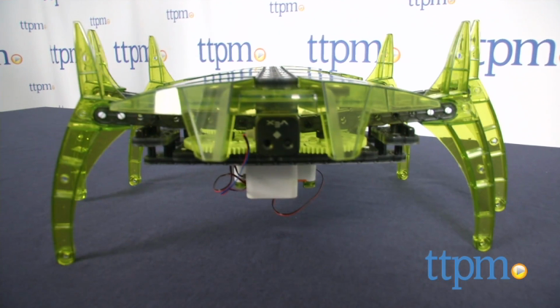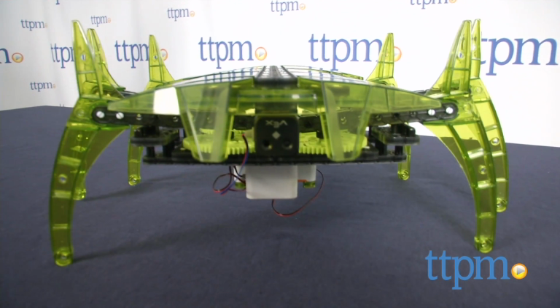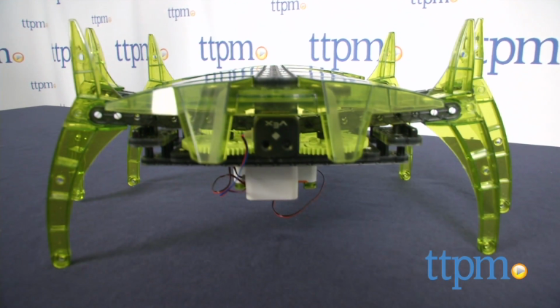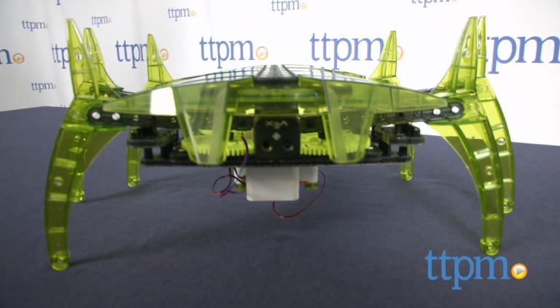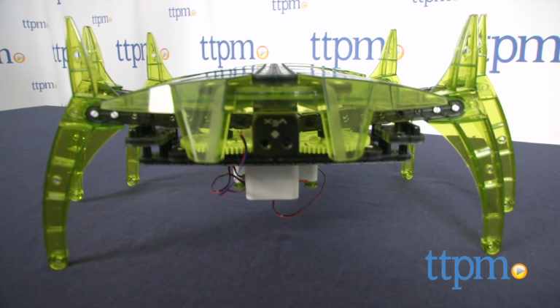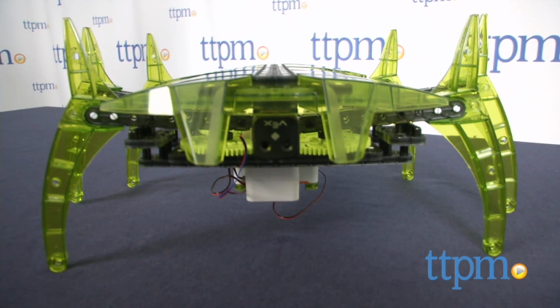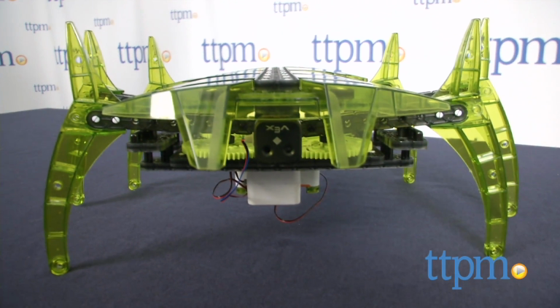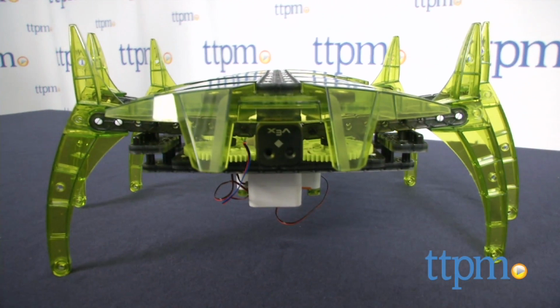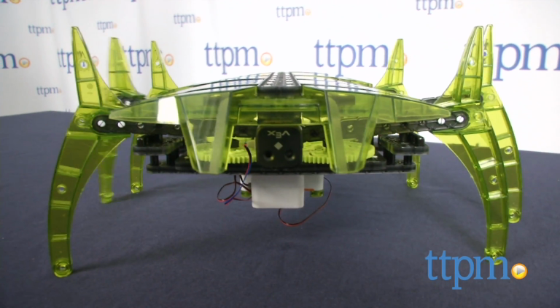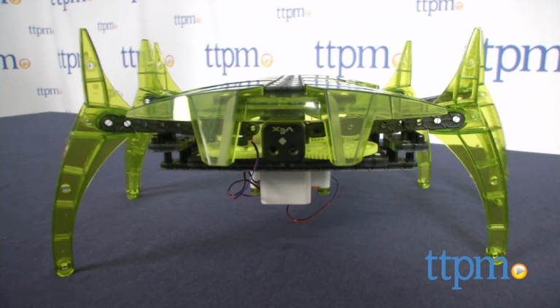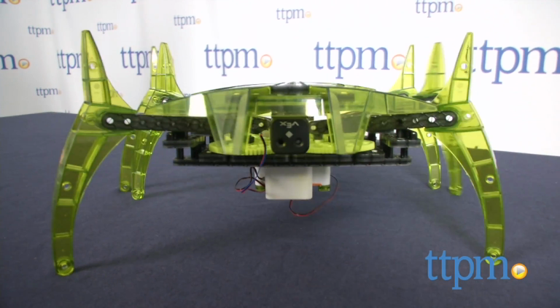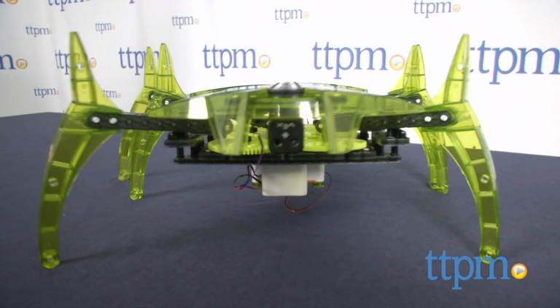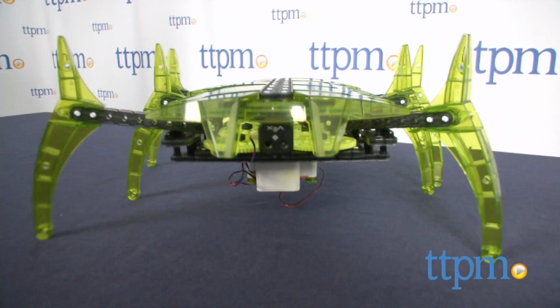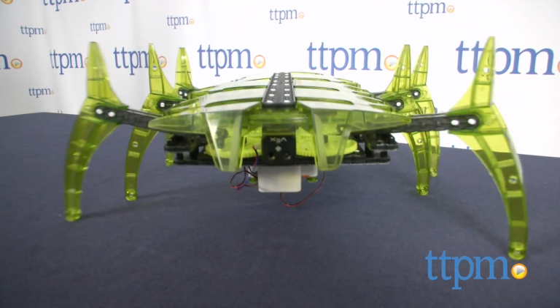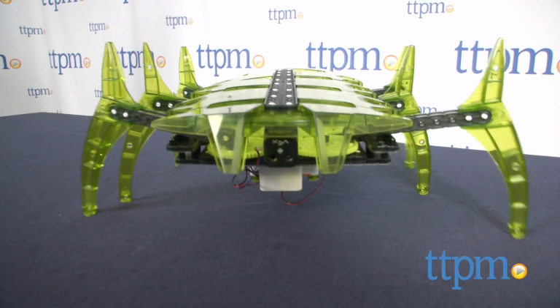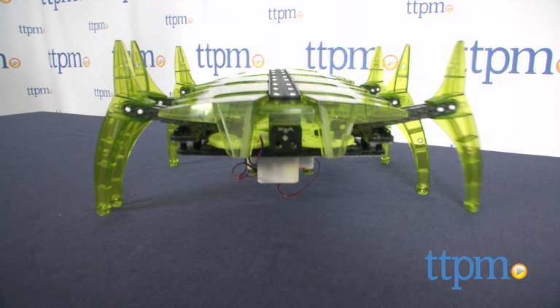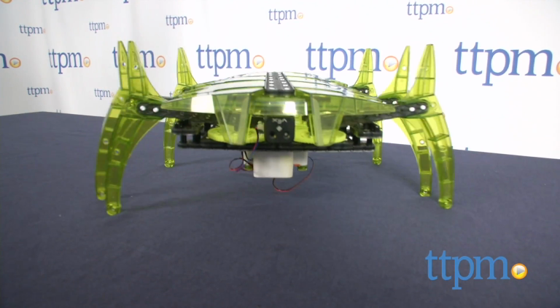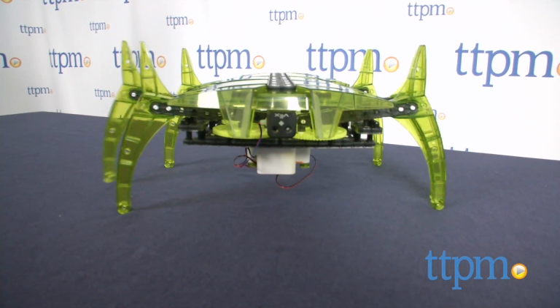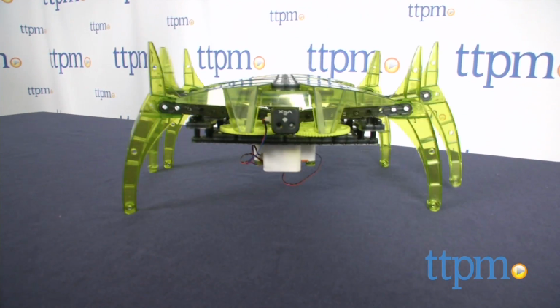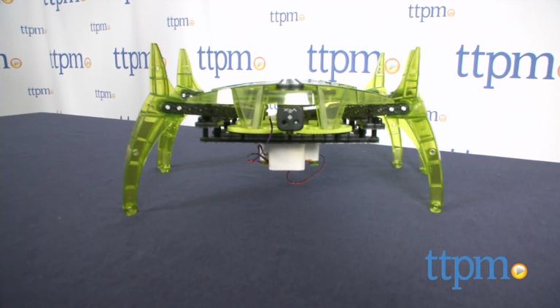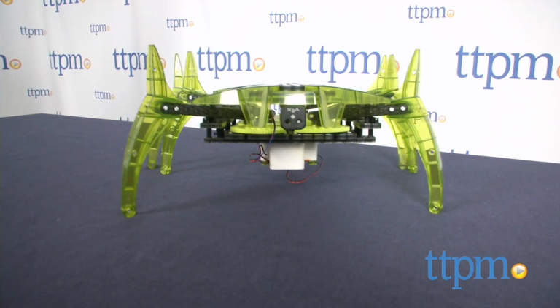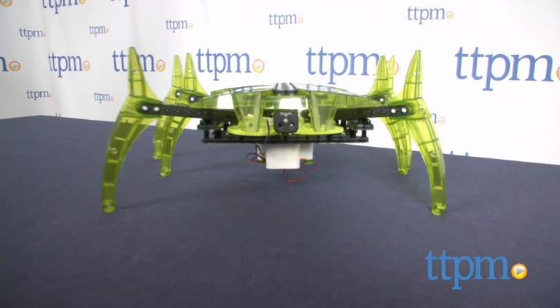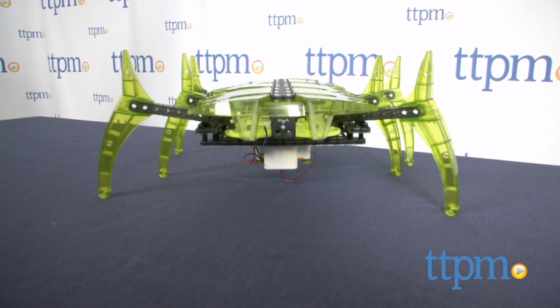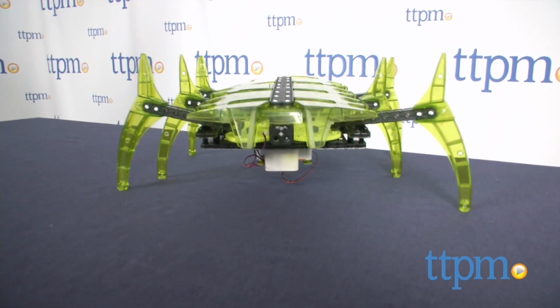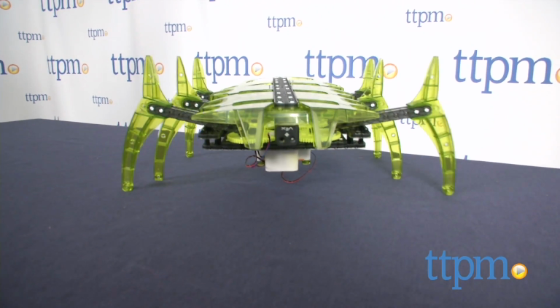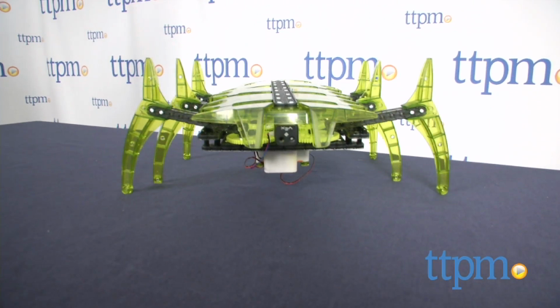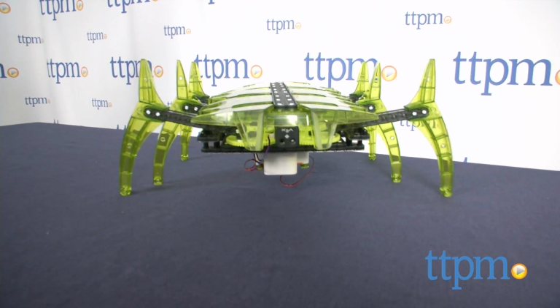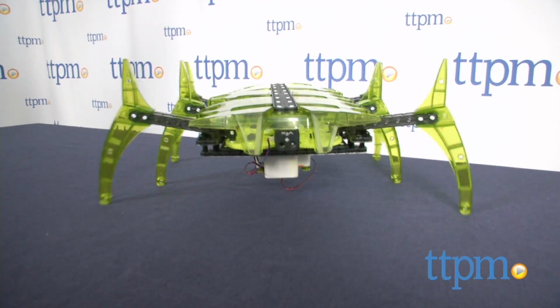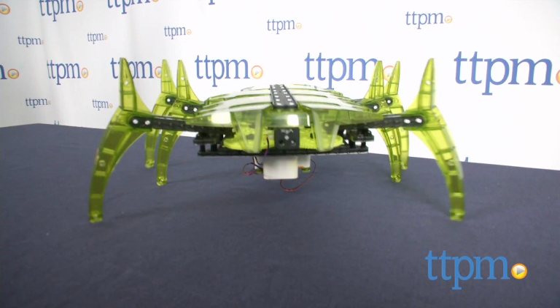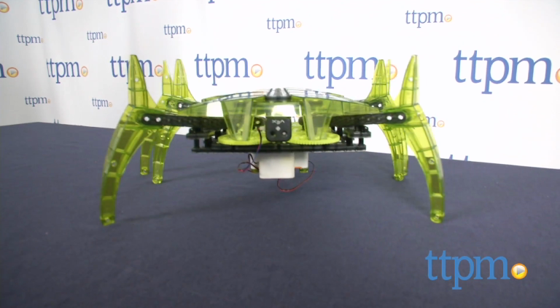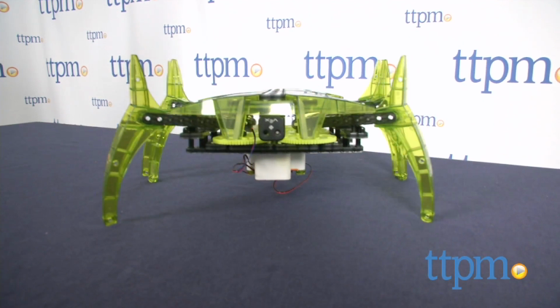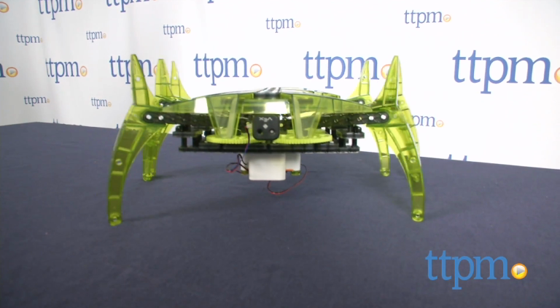In both modes, internal sensors are active and keep the robot from bumping into obstacles.